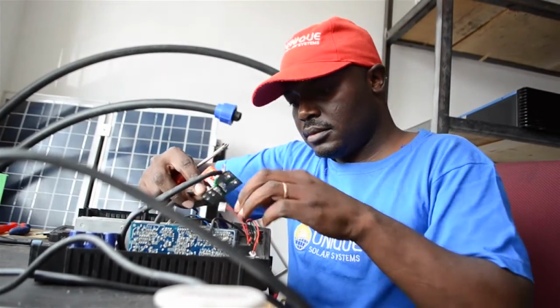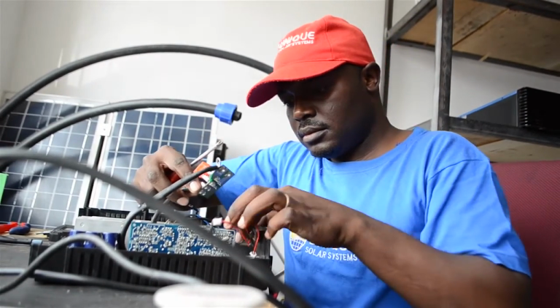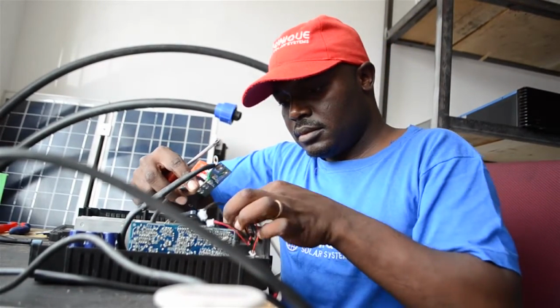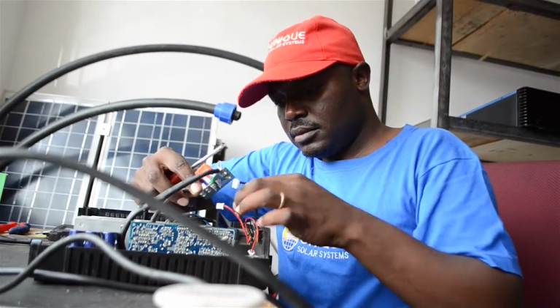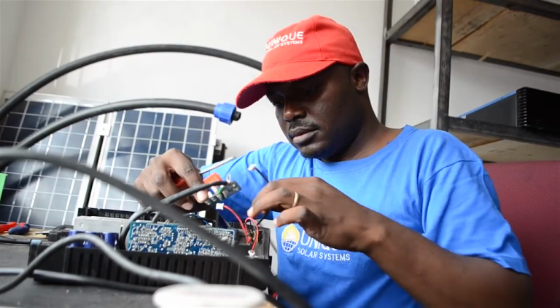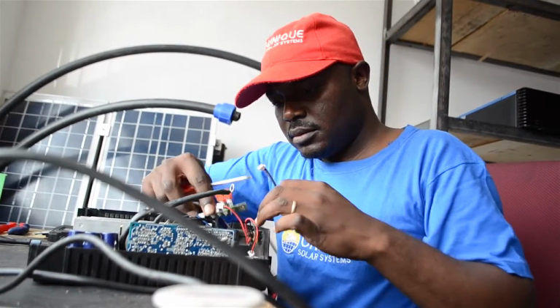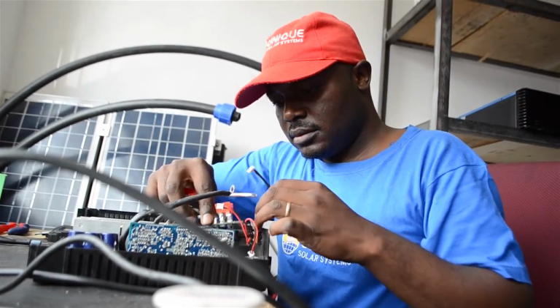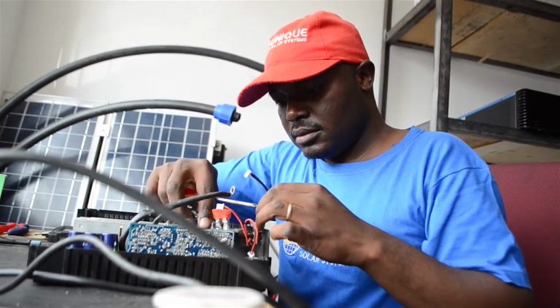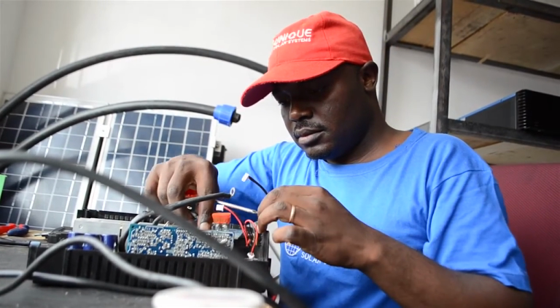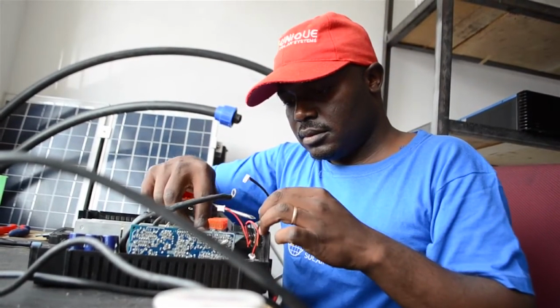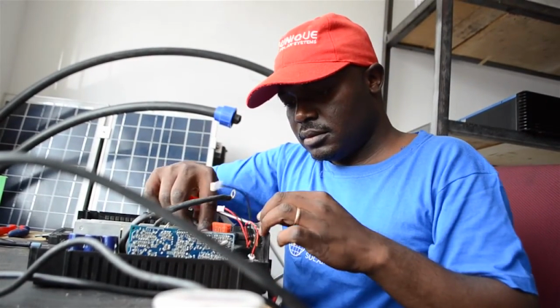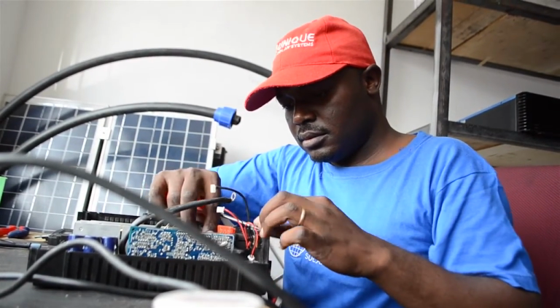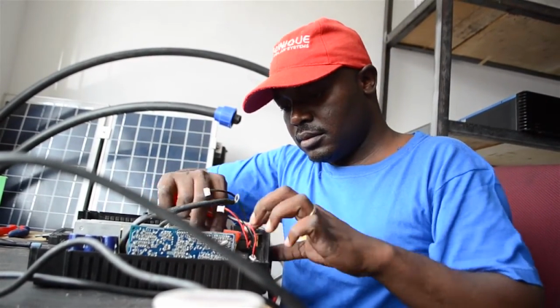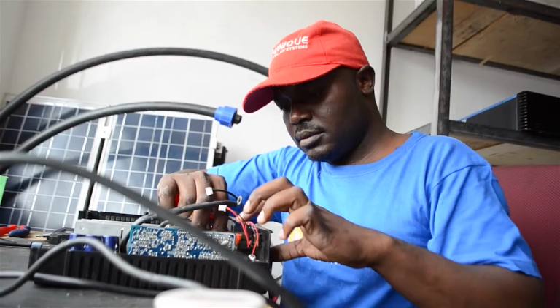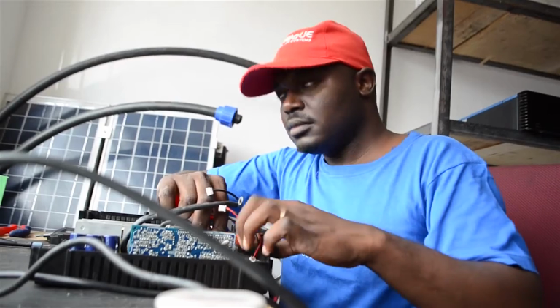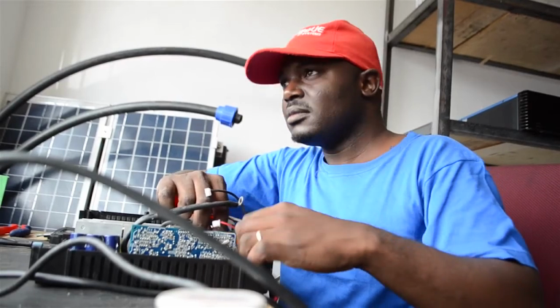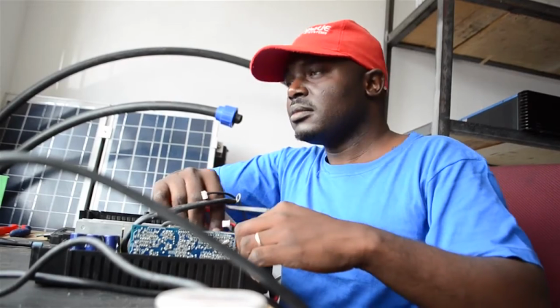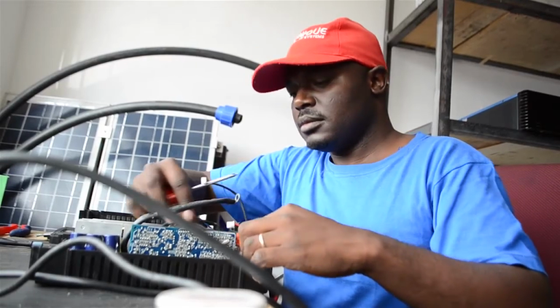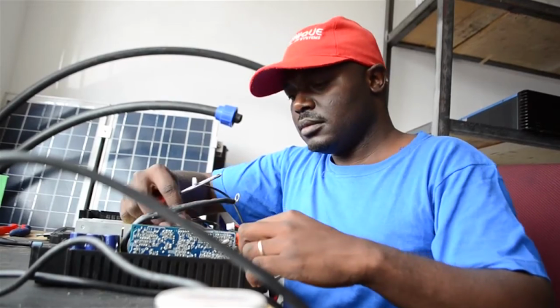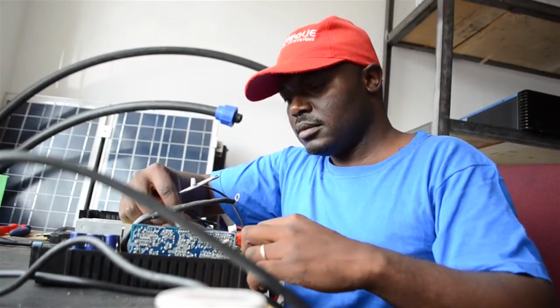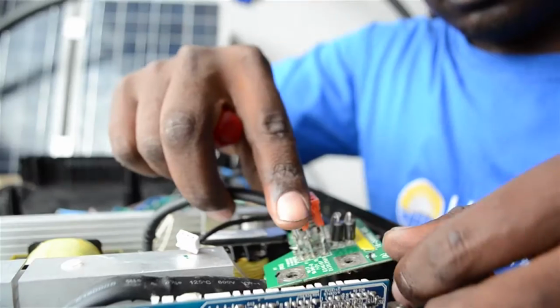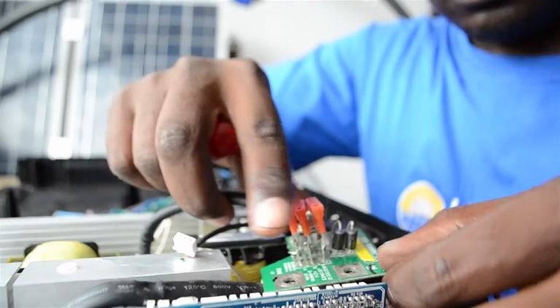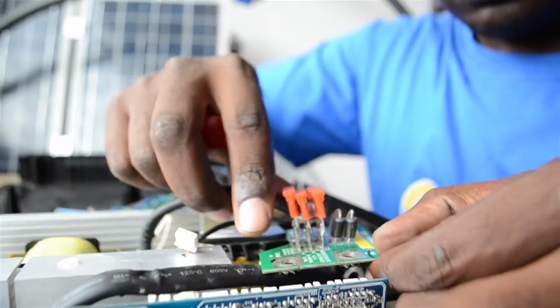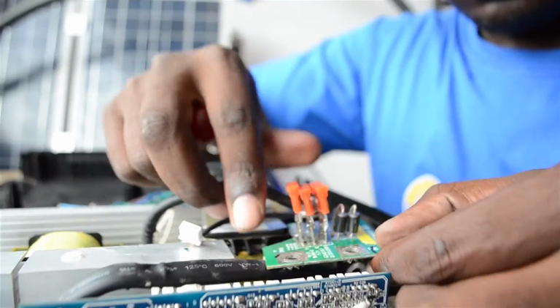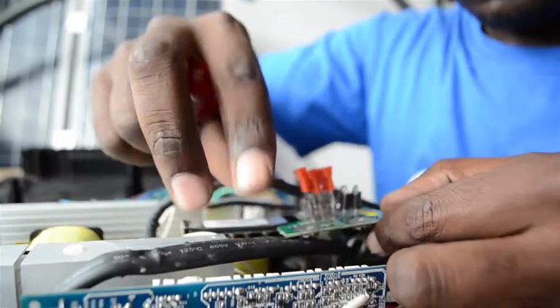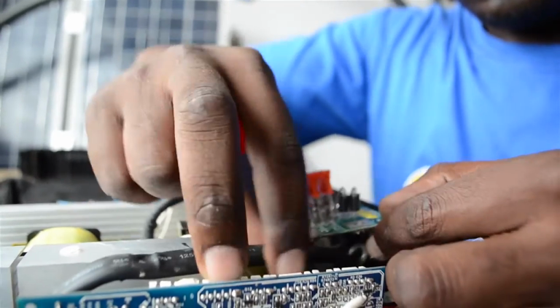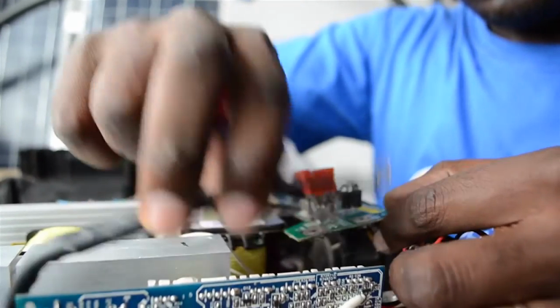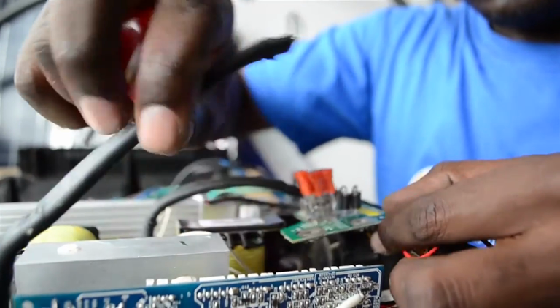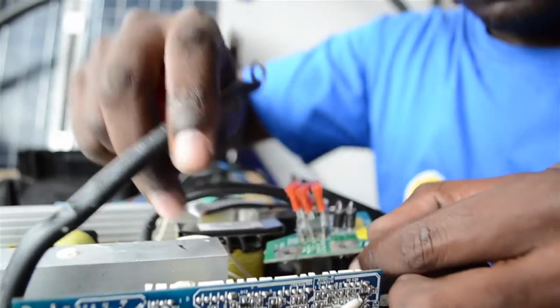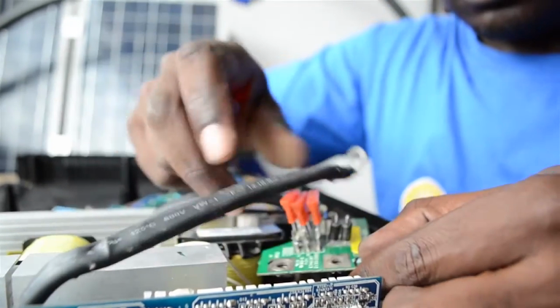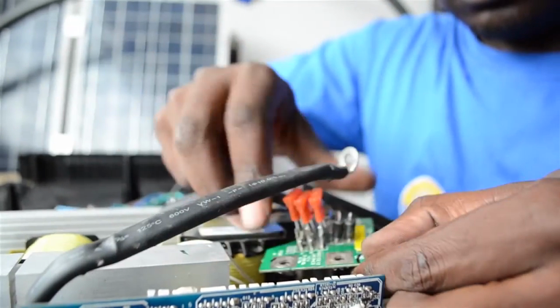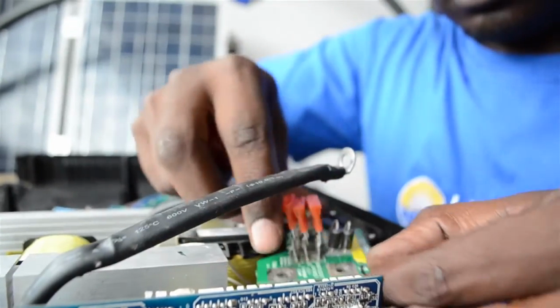On solar products that are no longer on warranty, we have a workshop where we do the repairs.